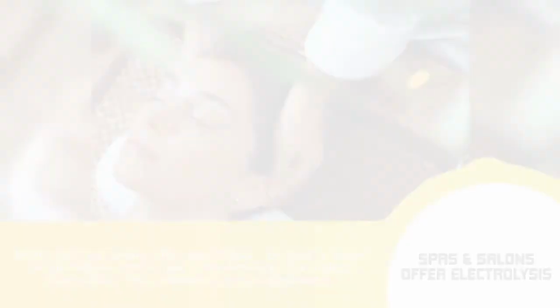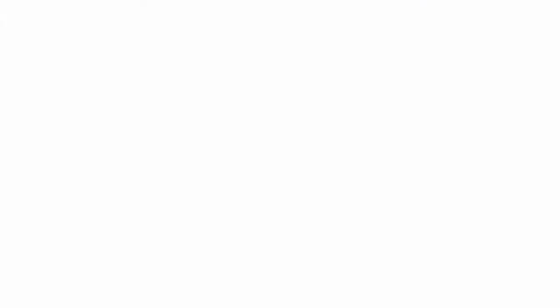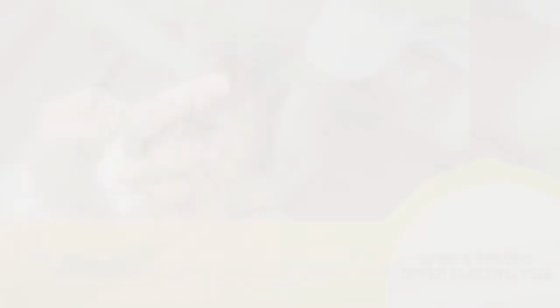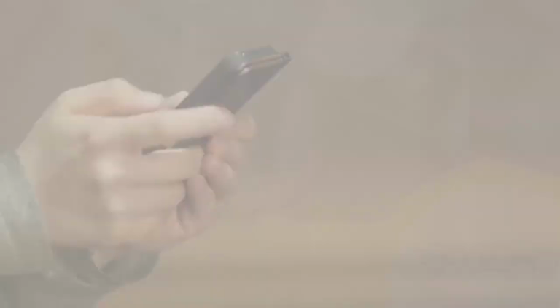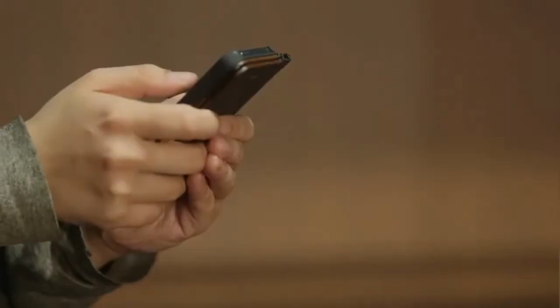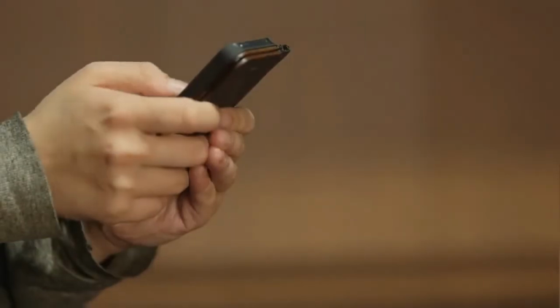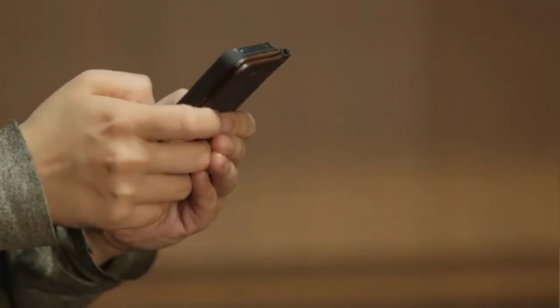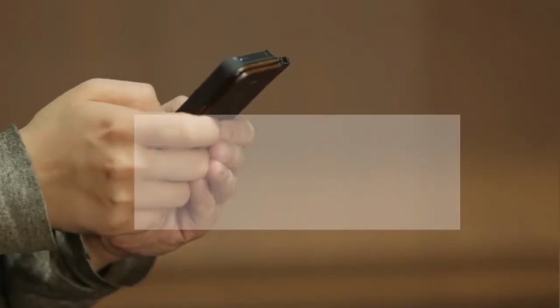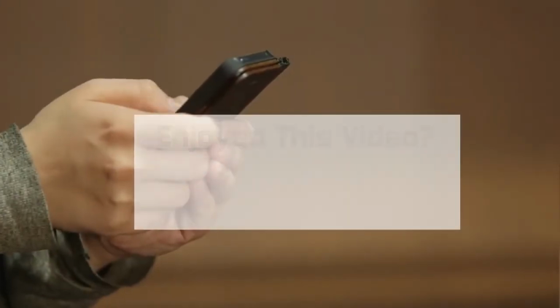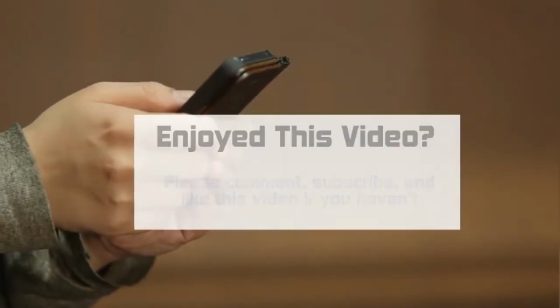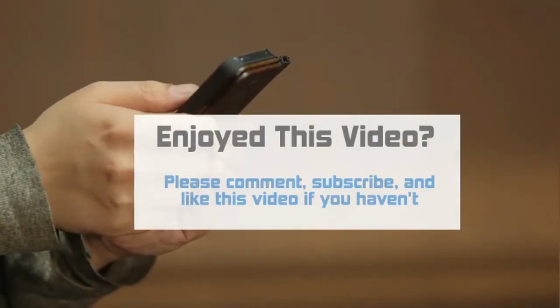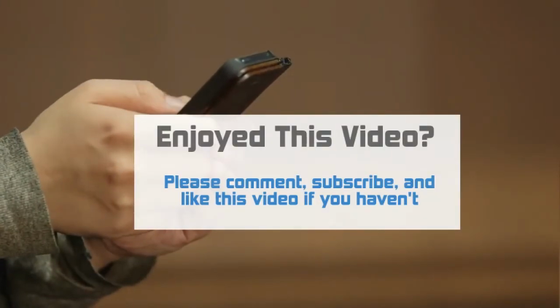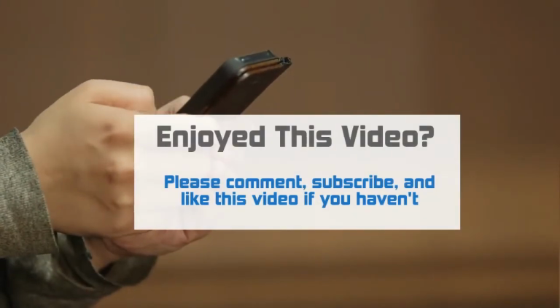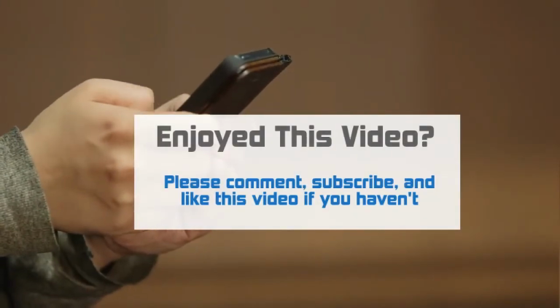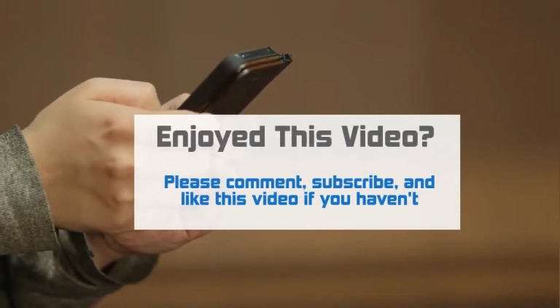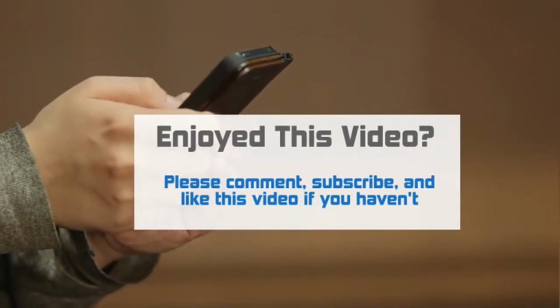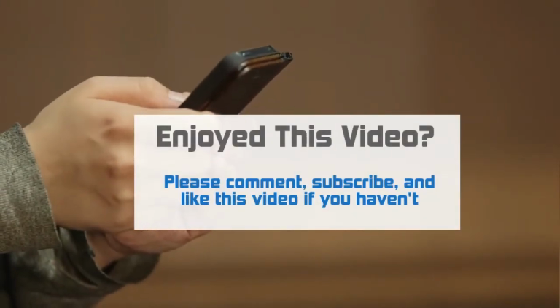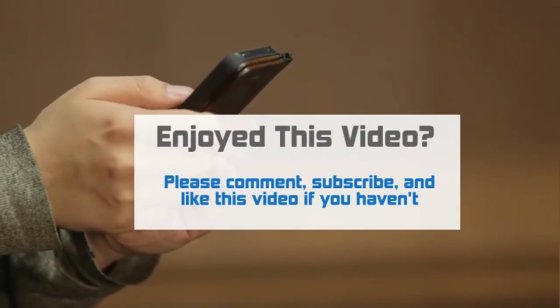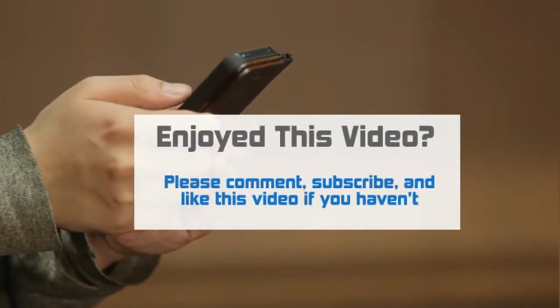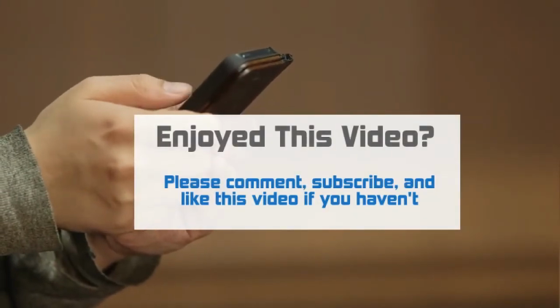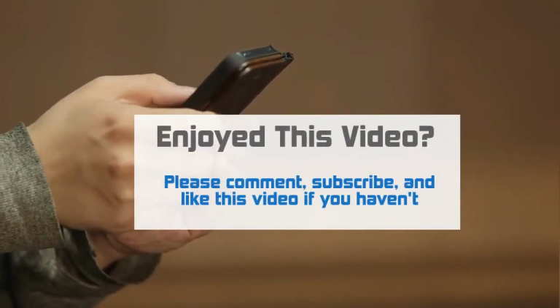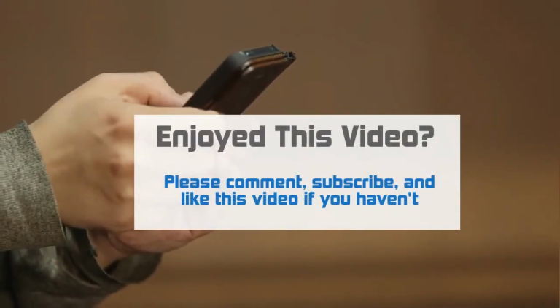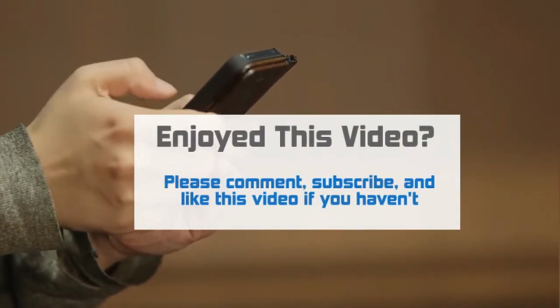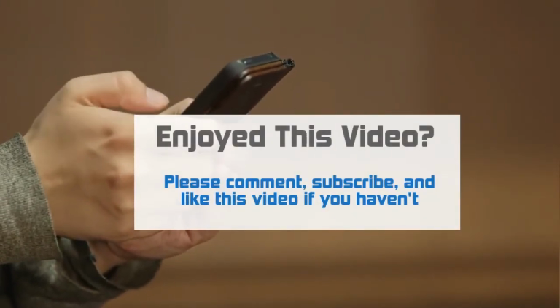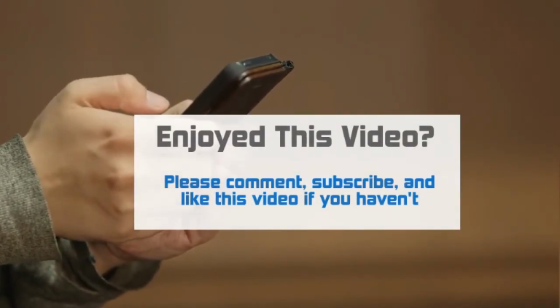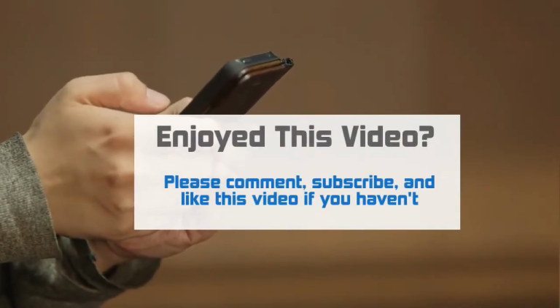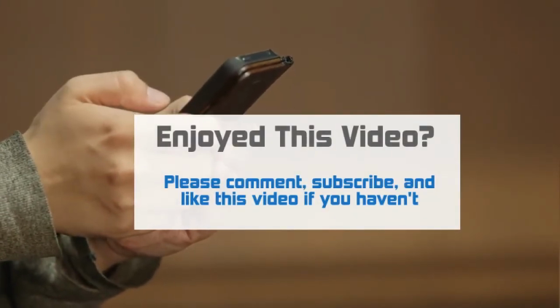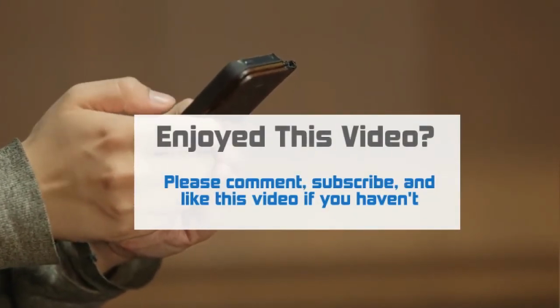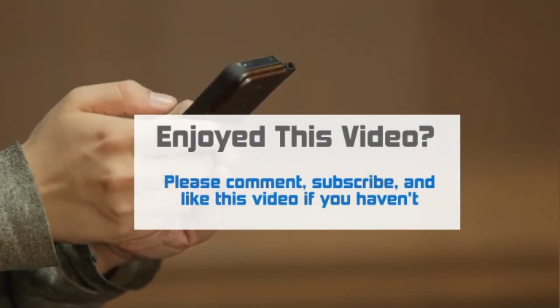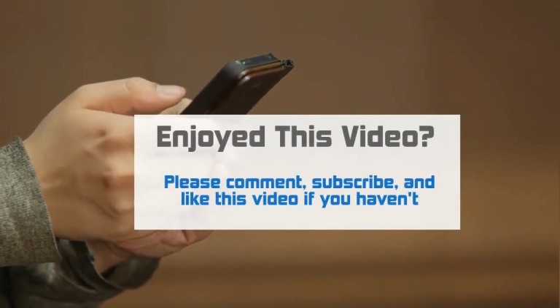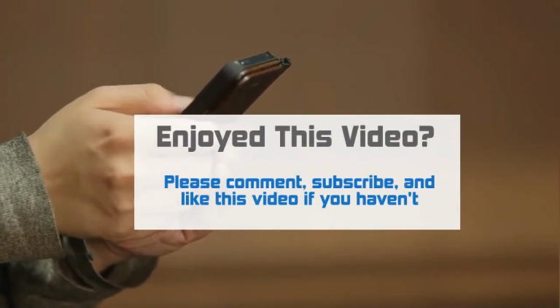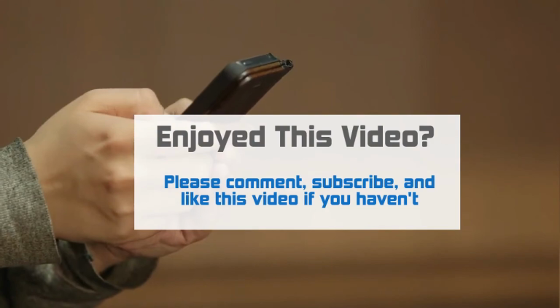And if you enjoyed this video, please comment, subscribe, and like this video if you haven't.